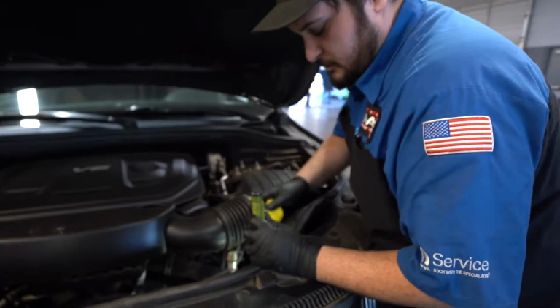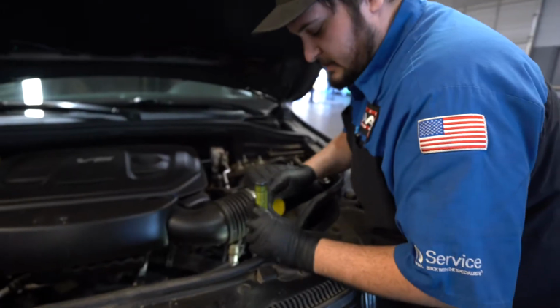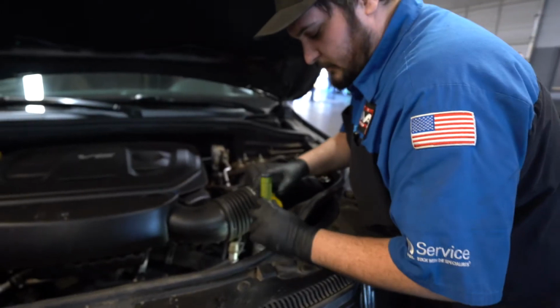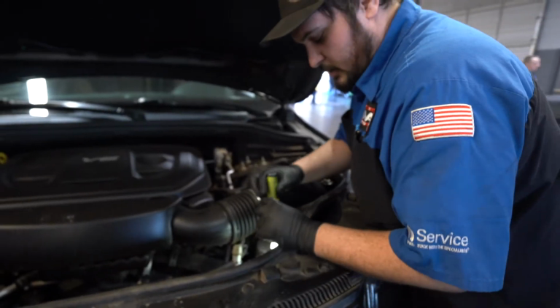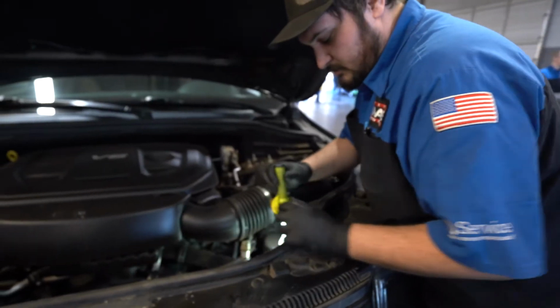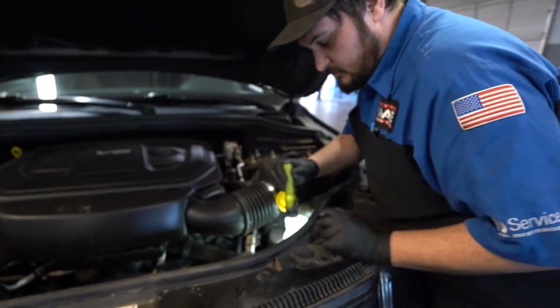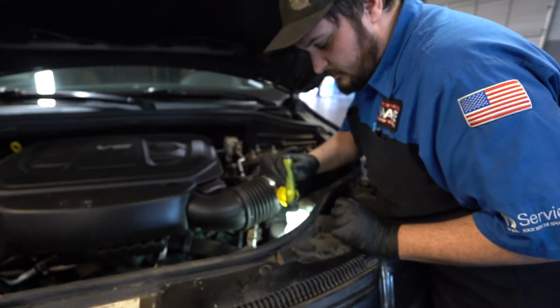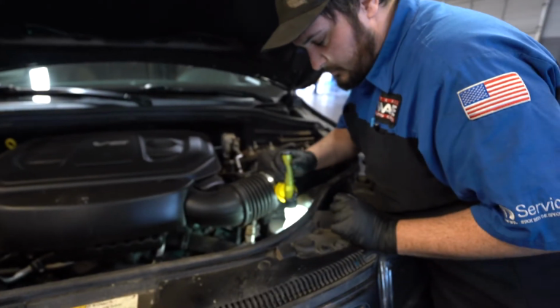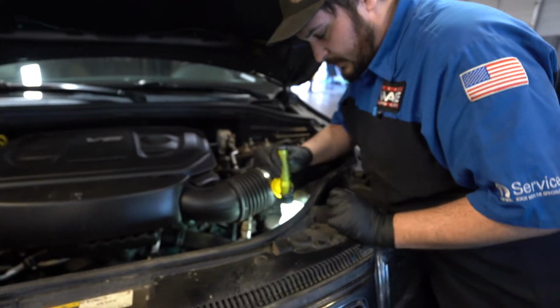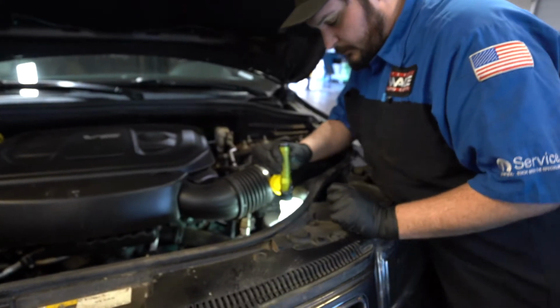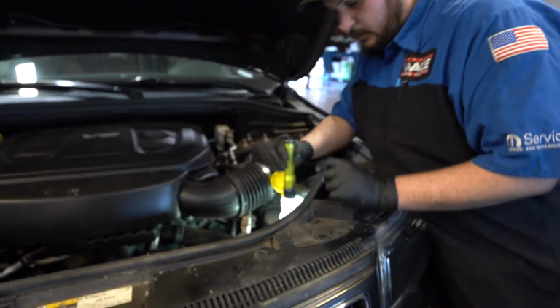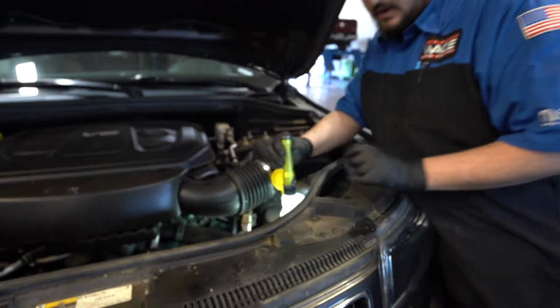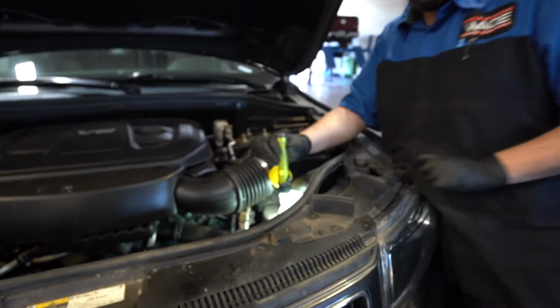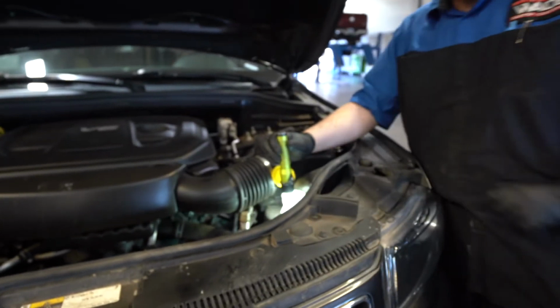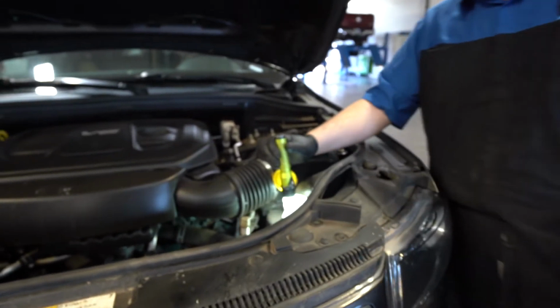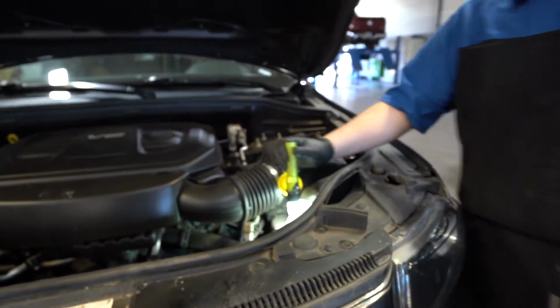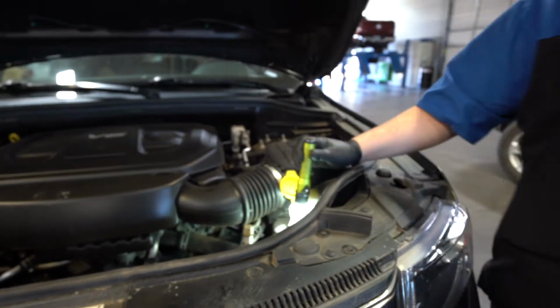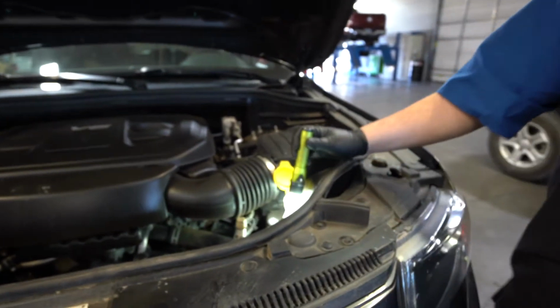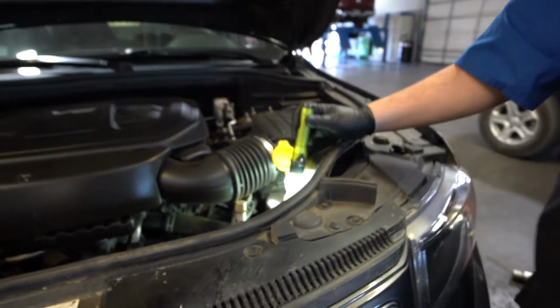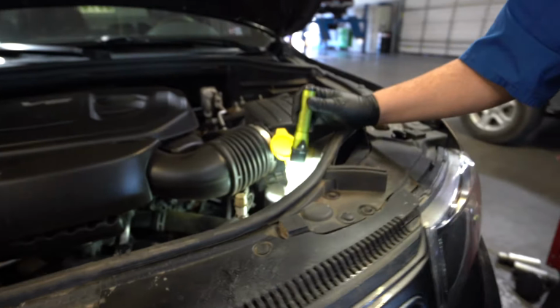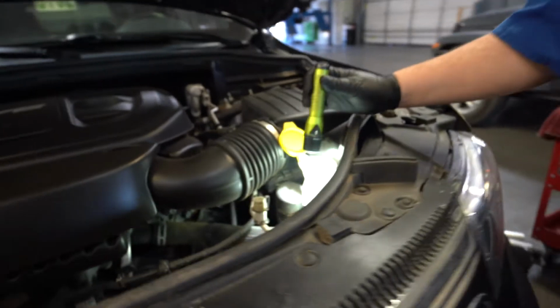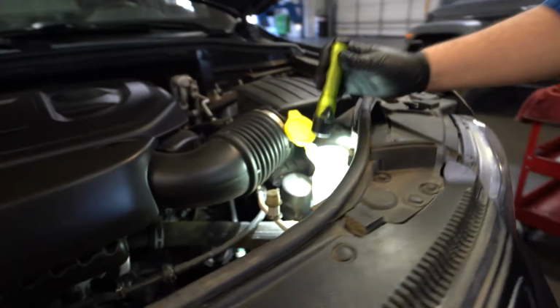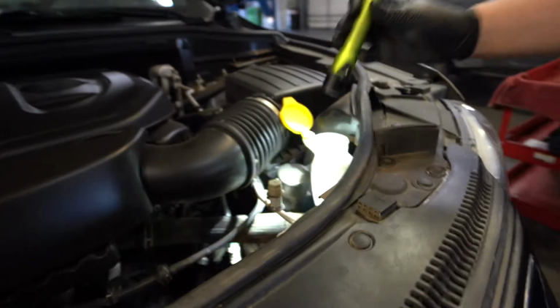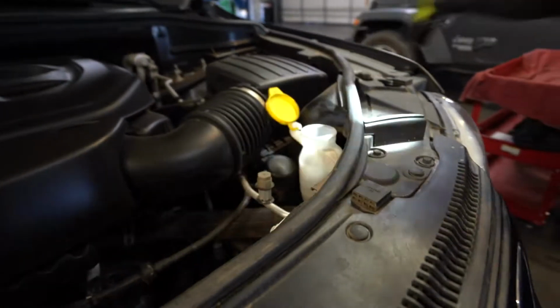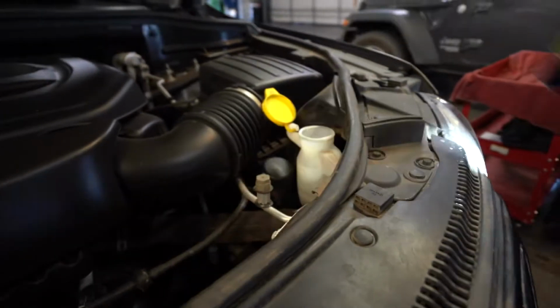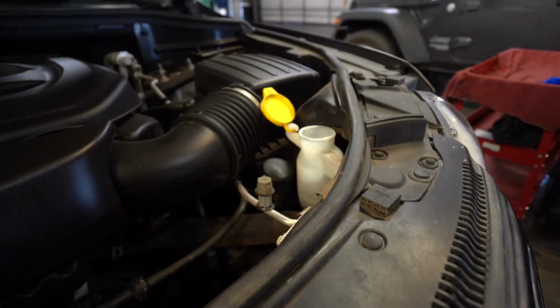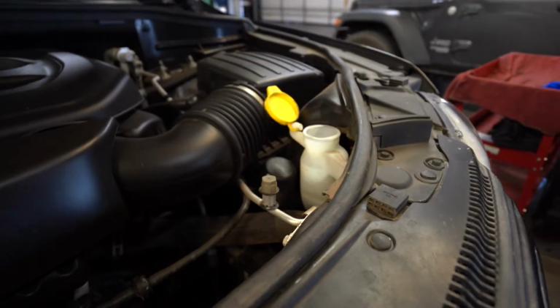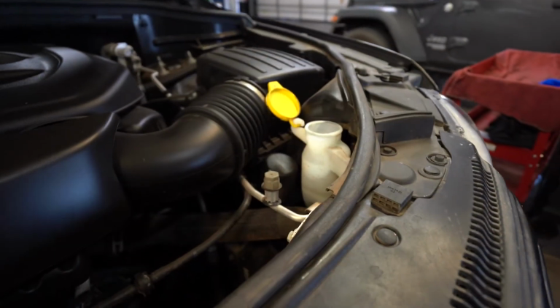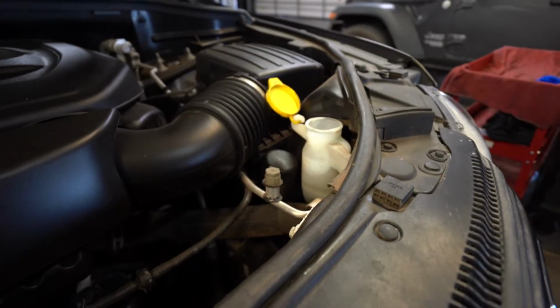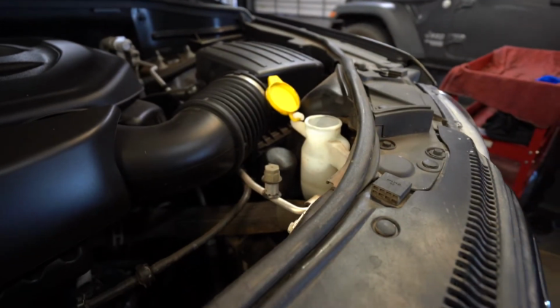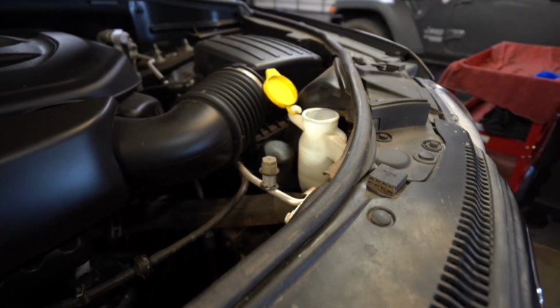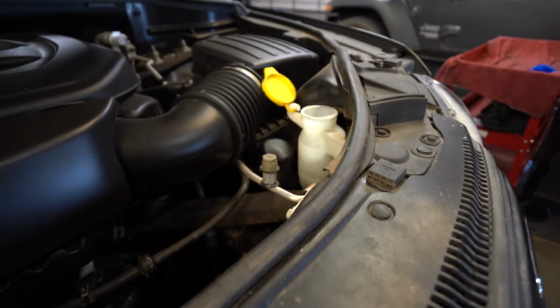Washer reservoir is pretty full, but we're going to top that off anyway. Just make sure you have washer fluid in there.